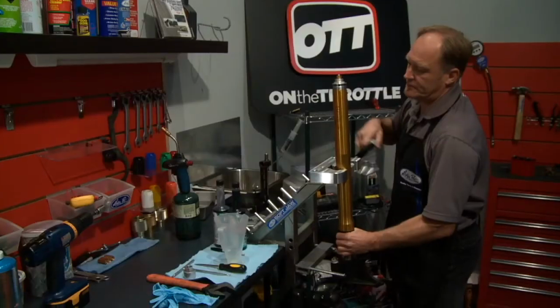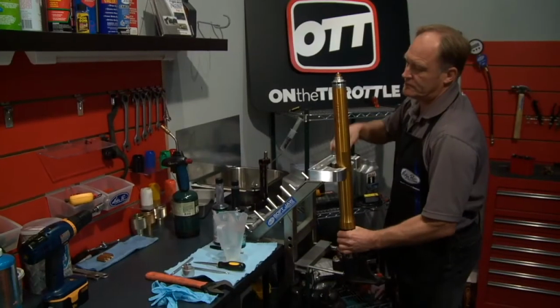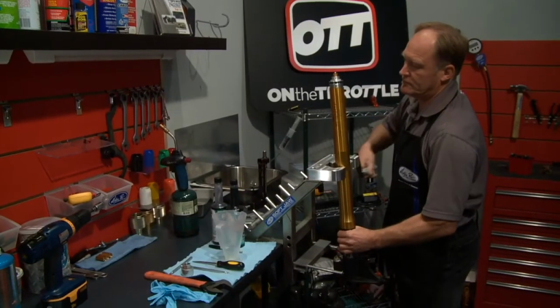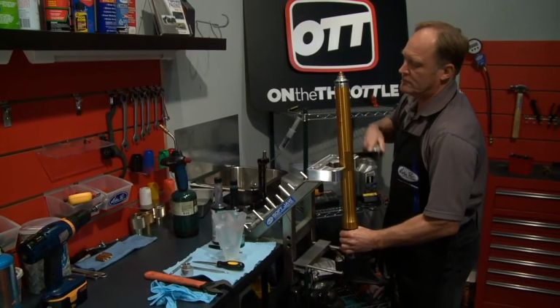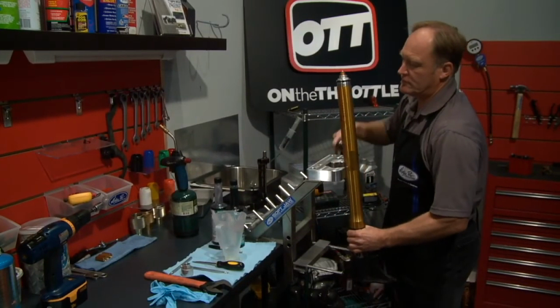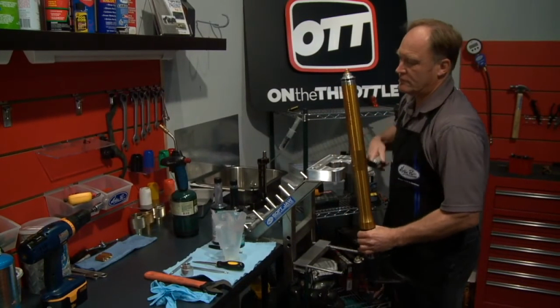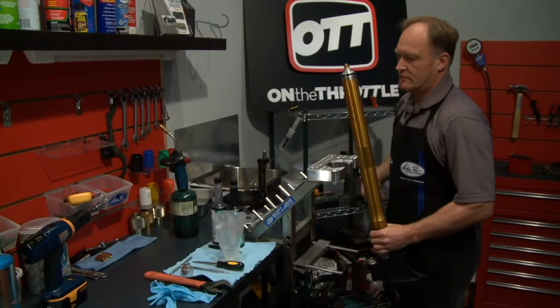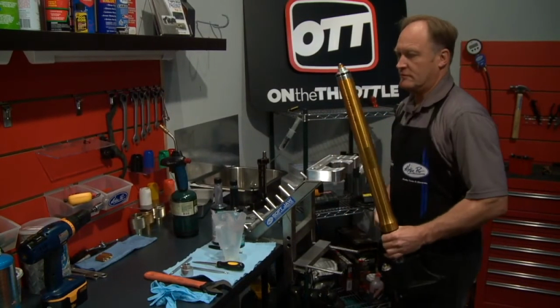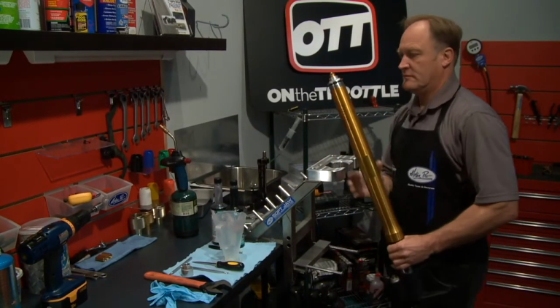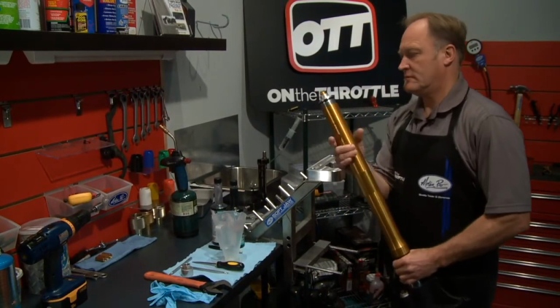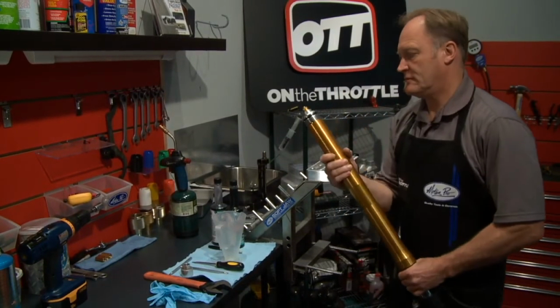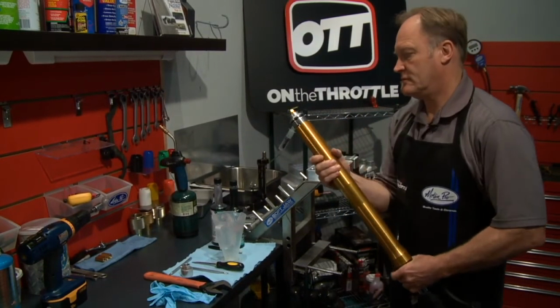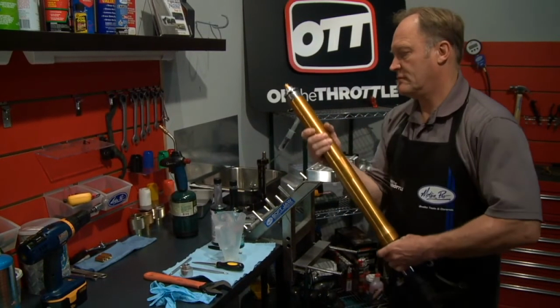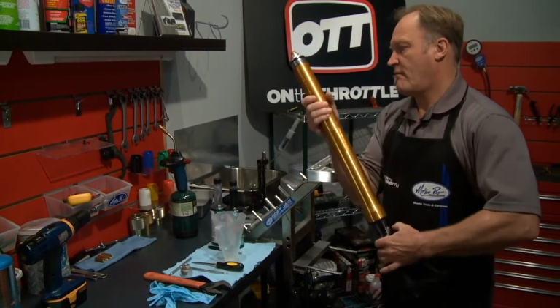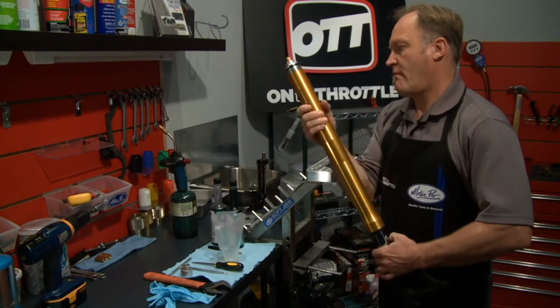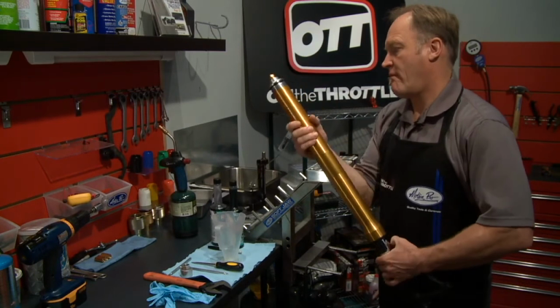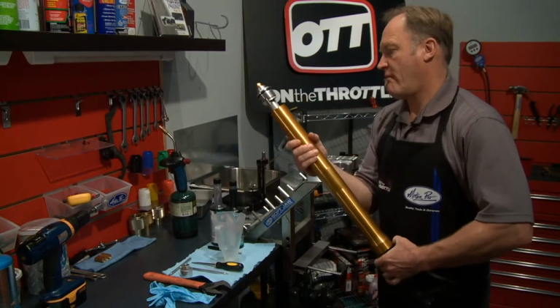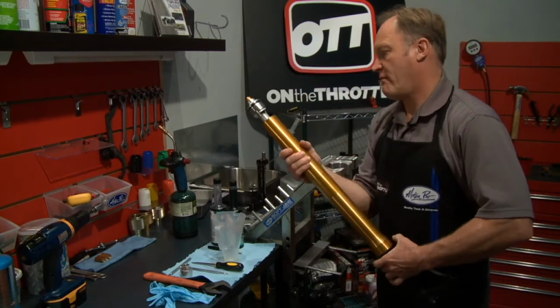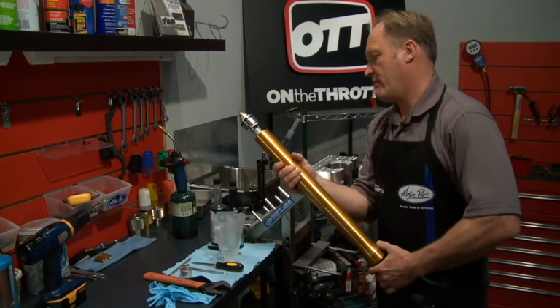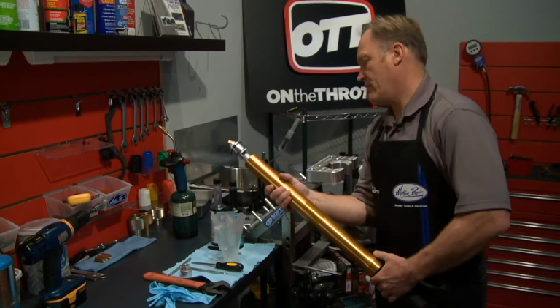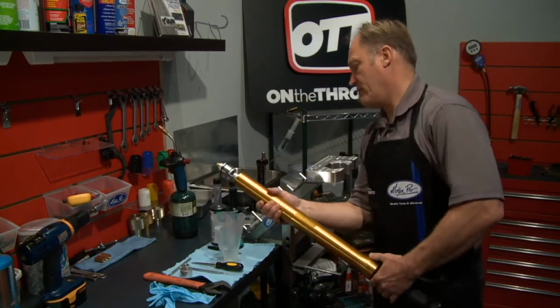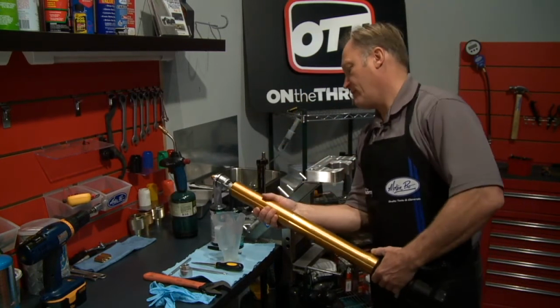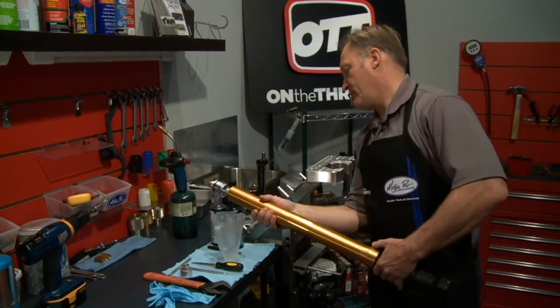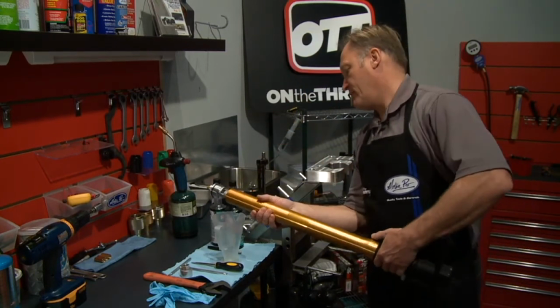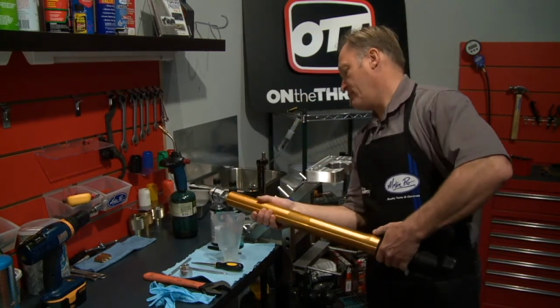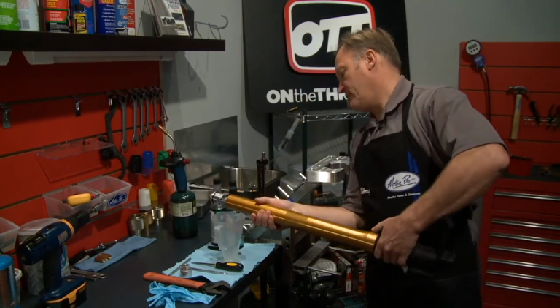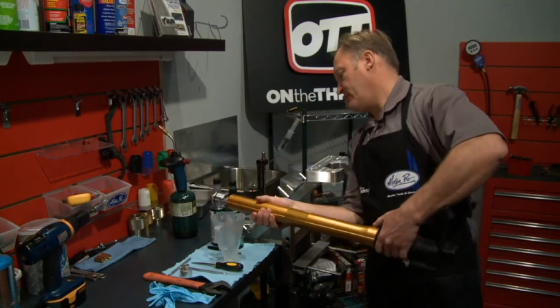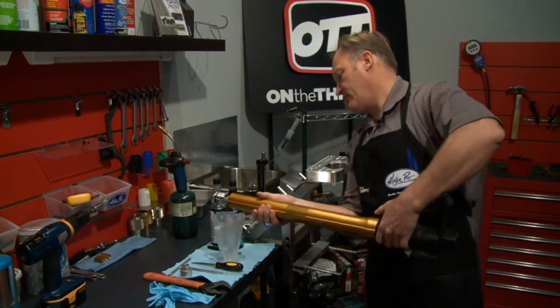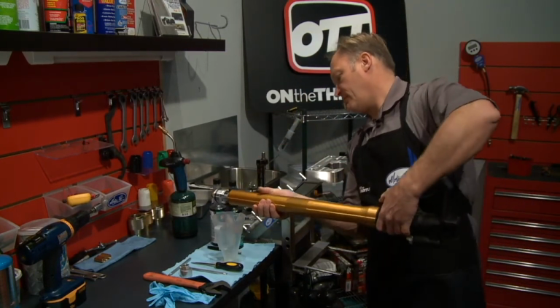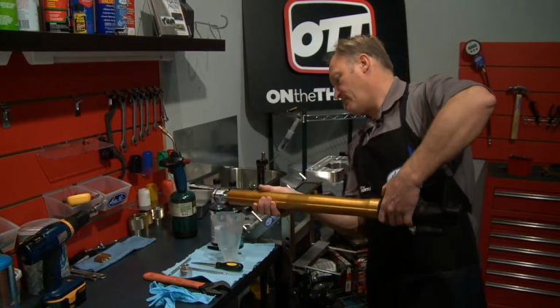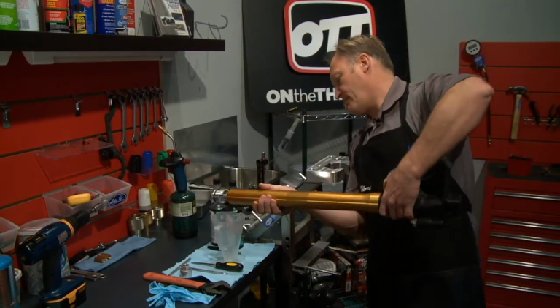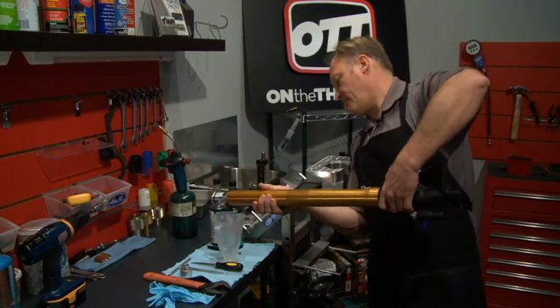First we'll empty the outer tube area, and then we'll get to the cartridge in a moment.